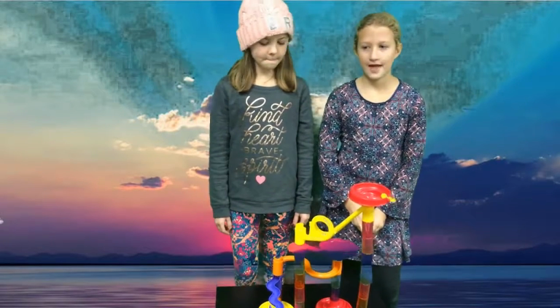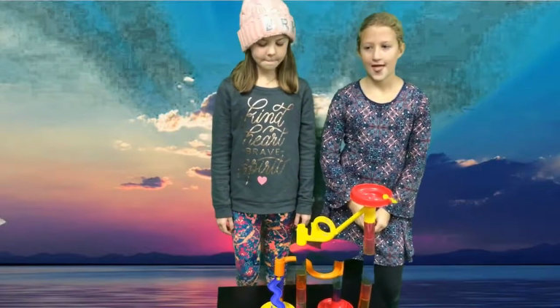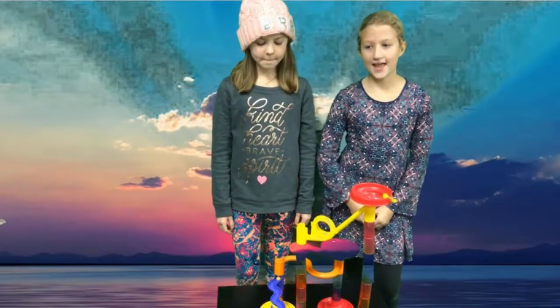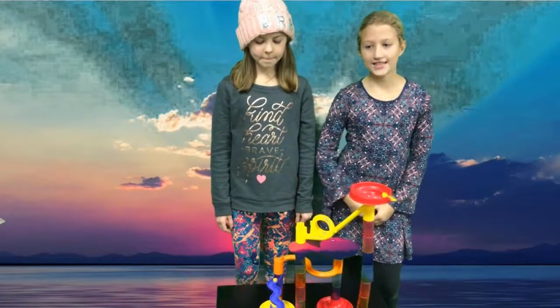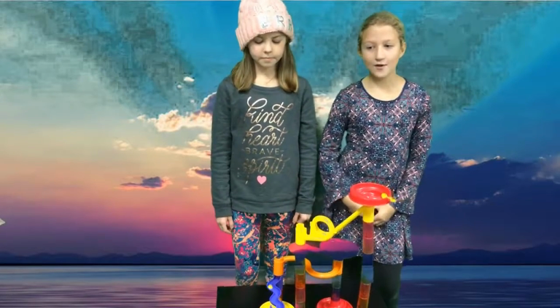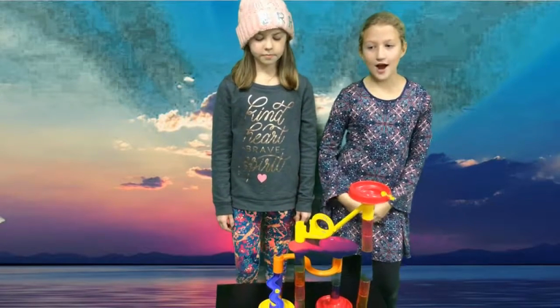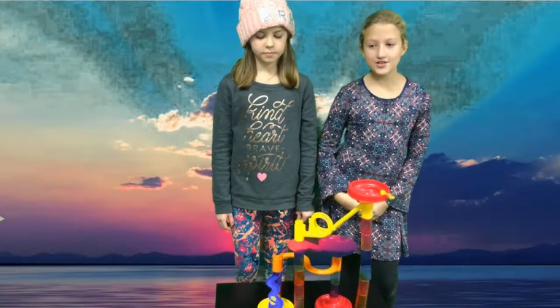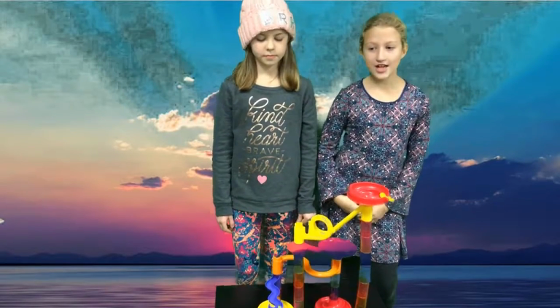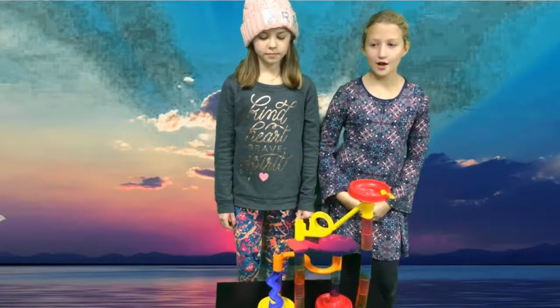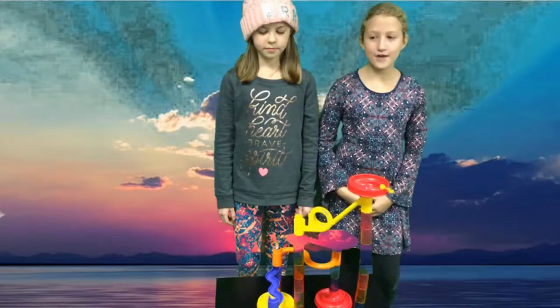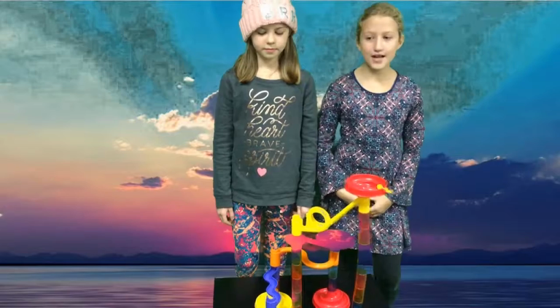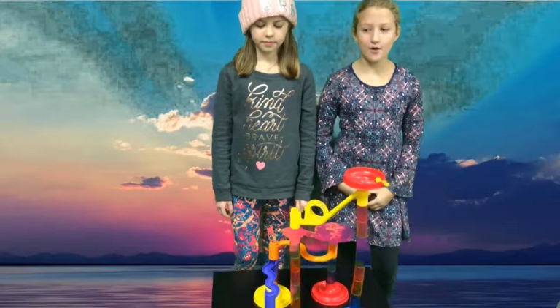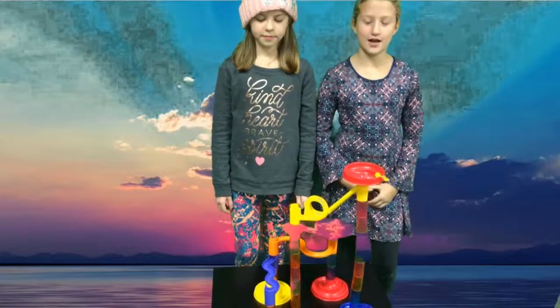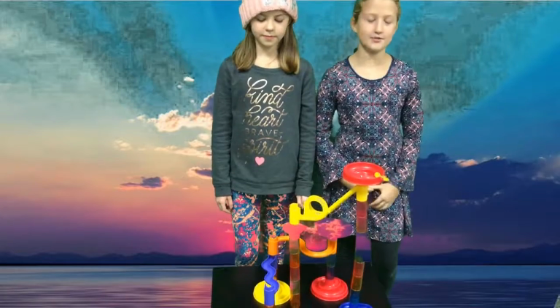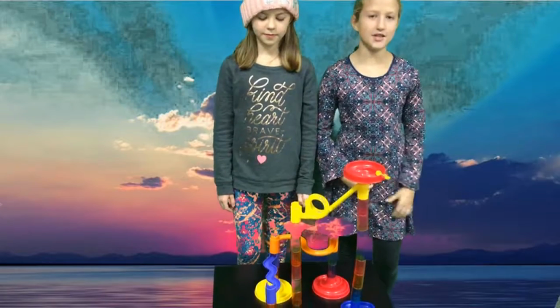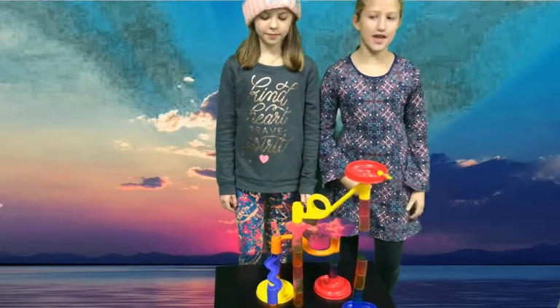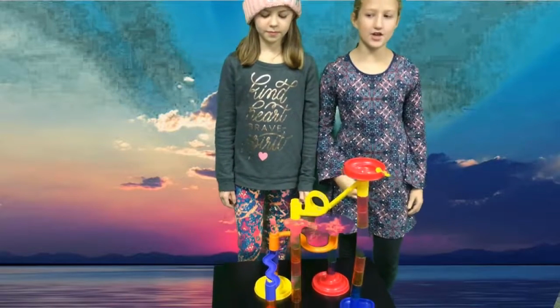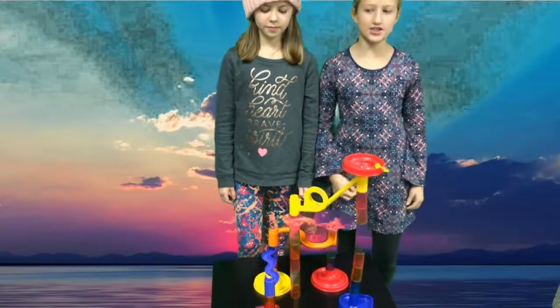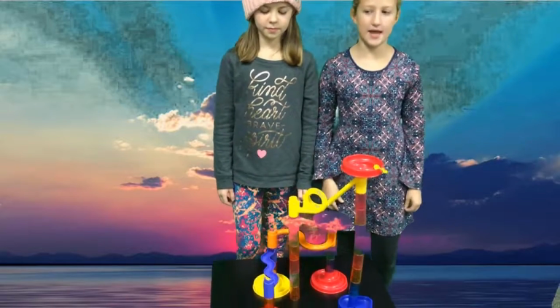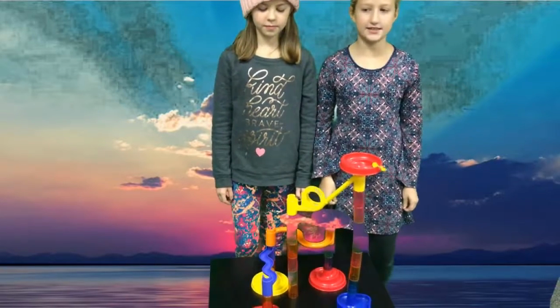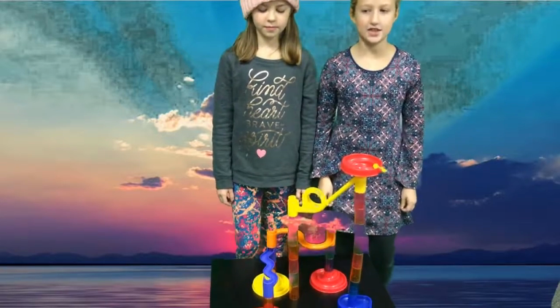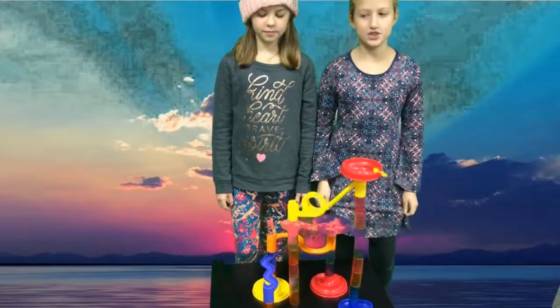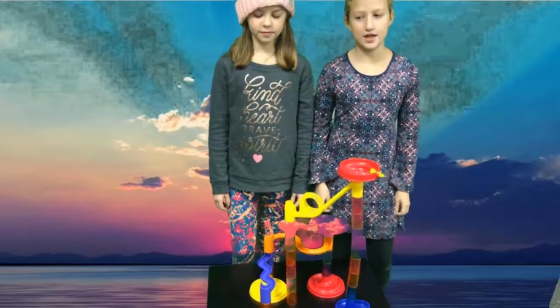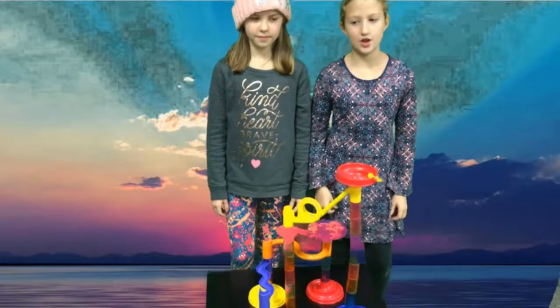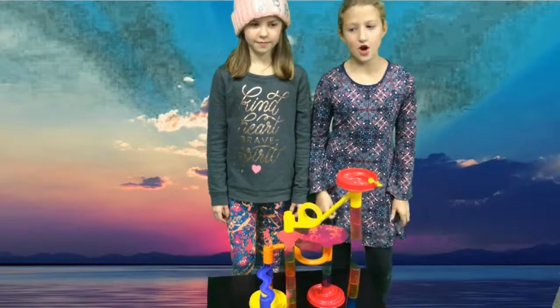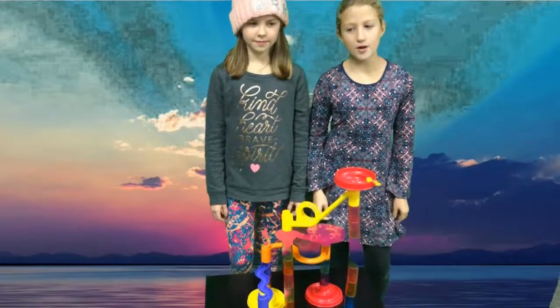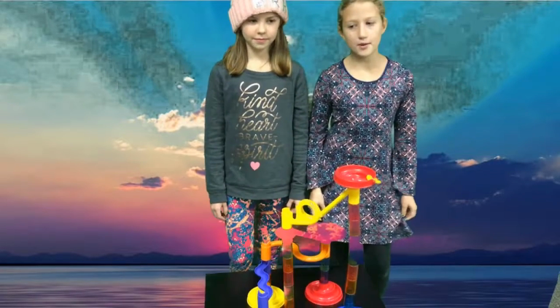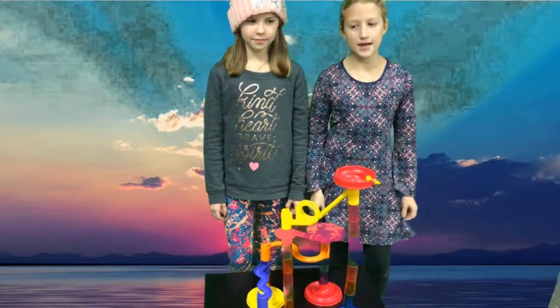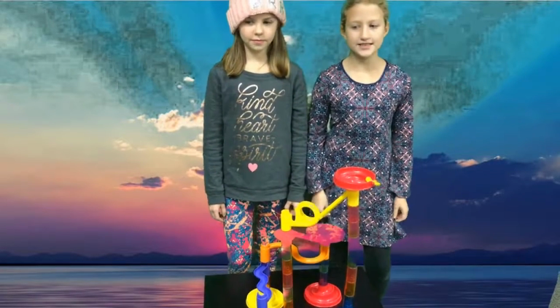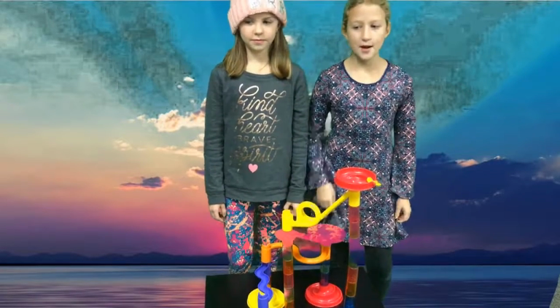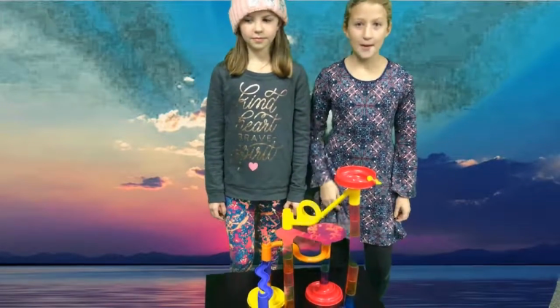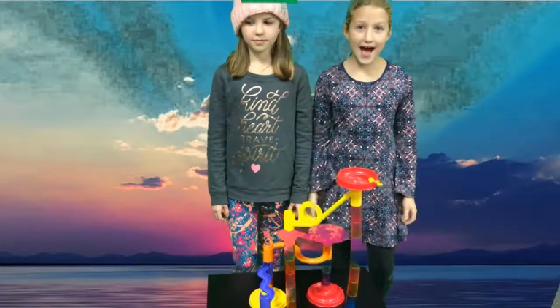Thanks for watching our video! Come to the Makerspace to make your own marble maze! Bye!